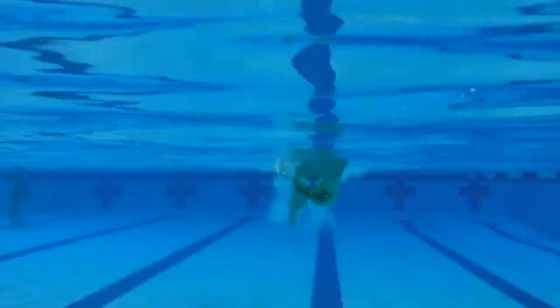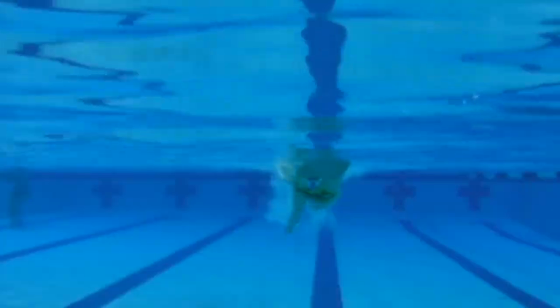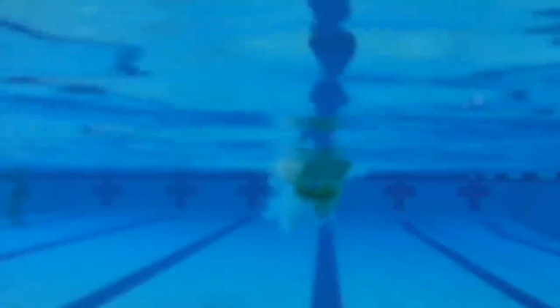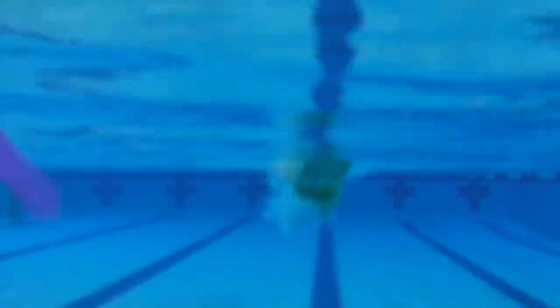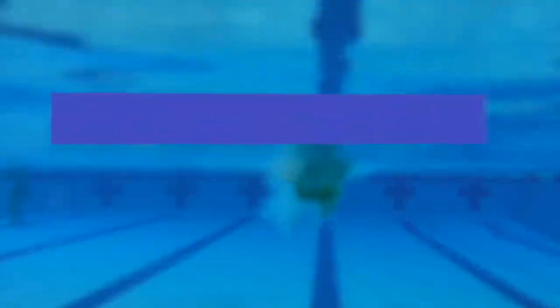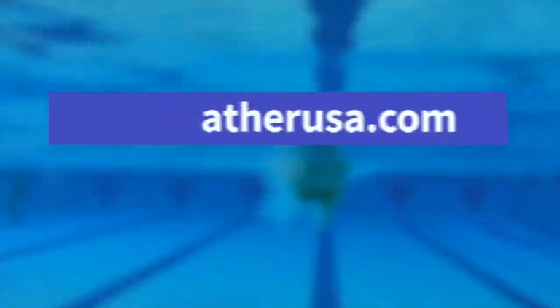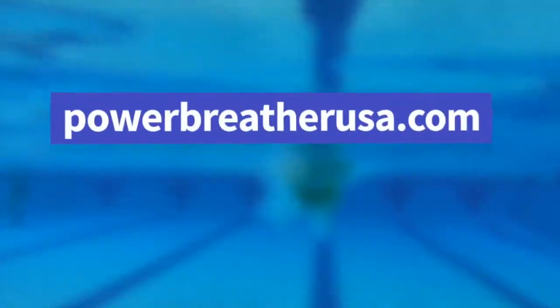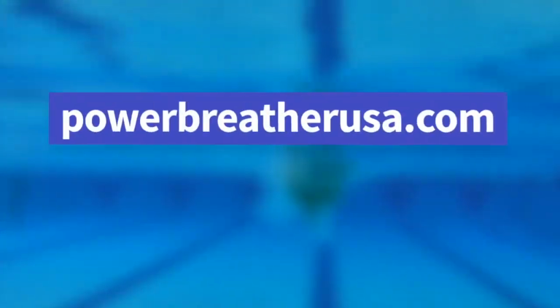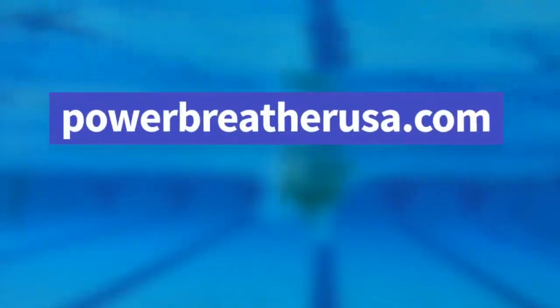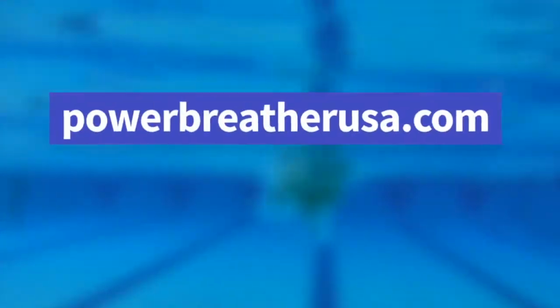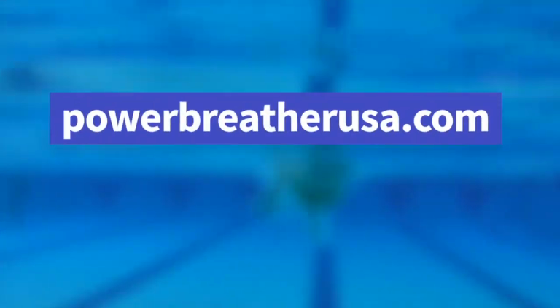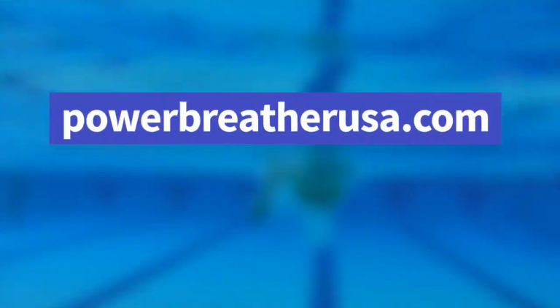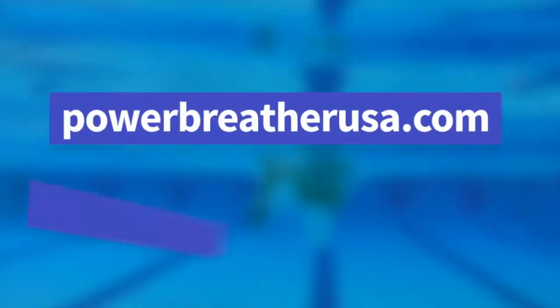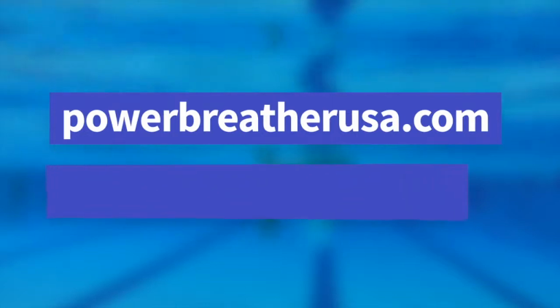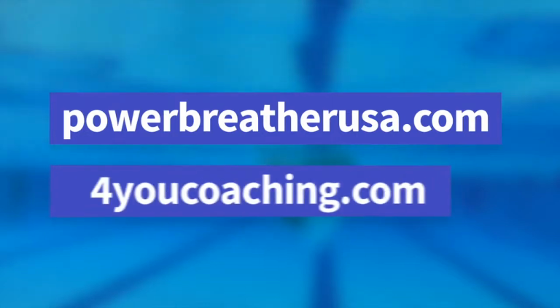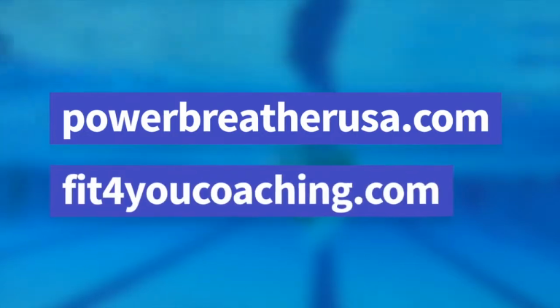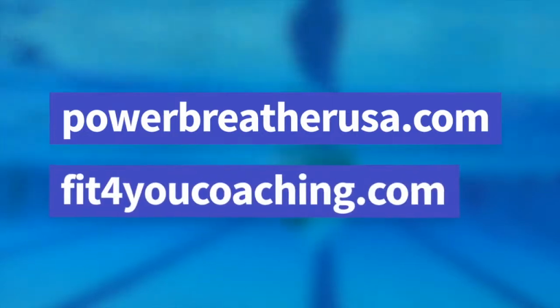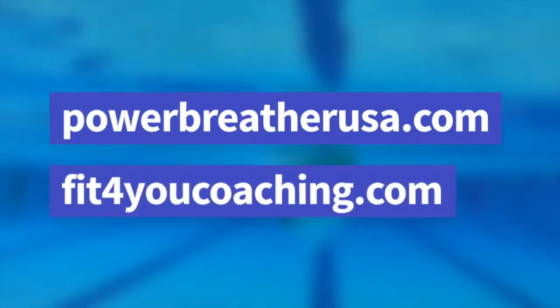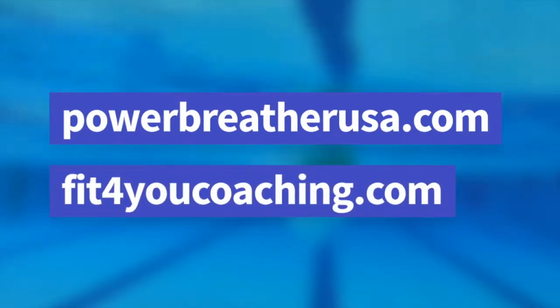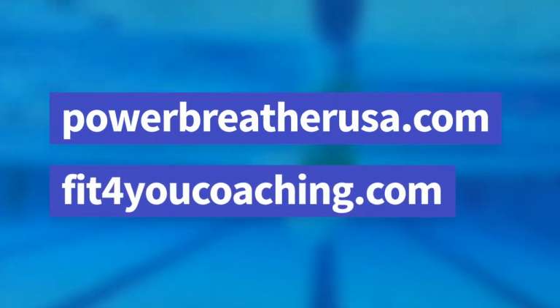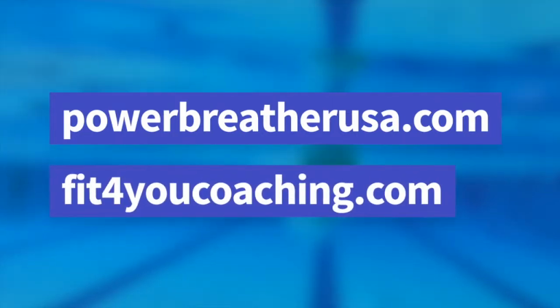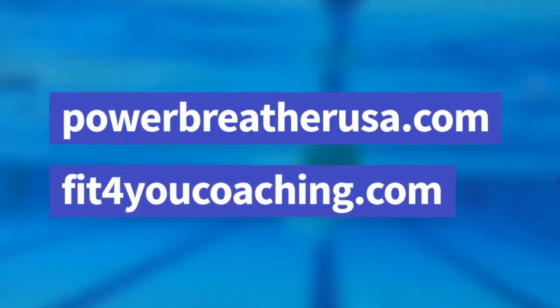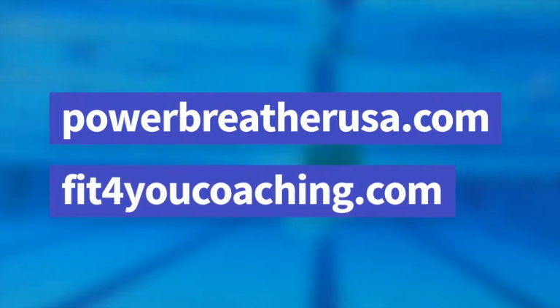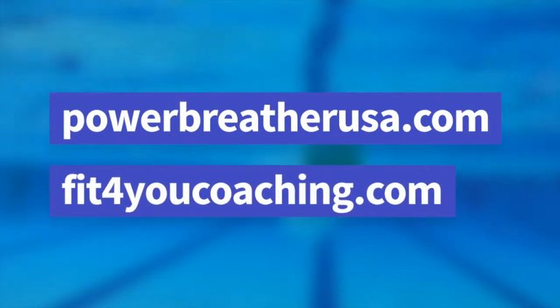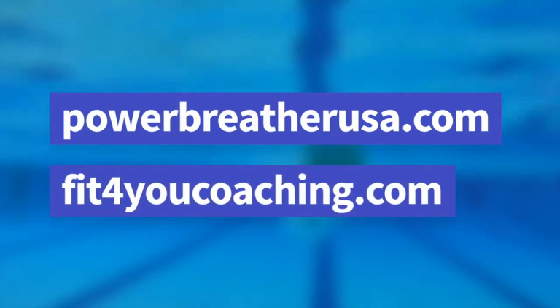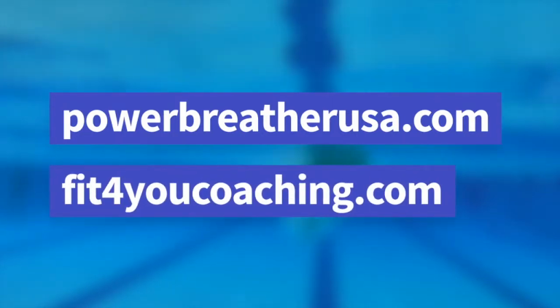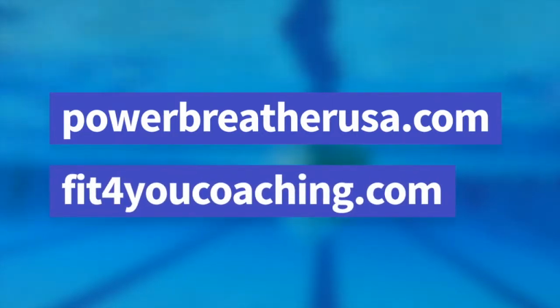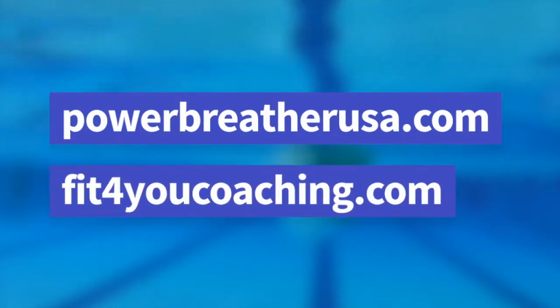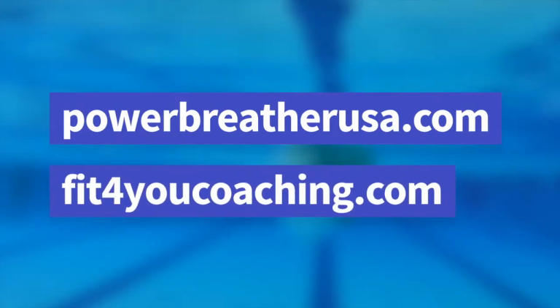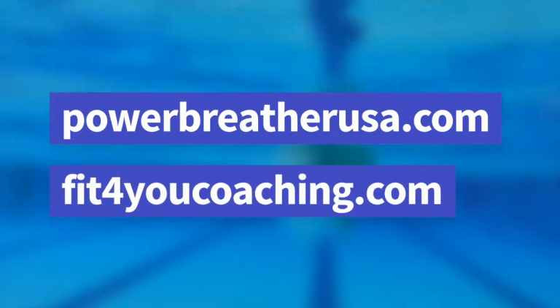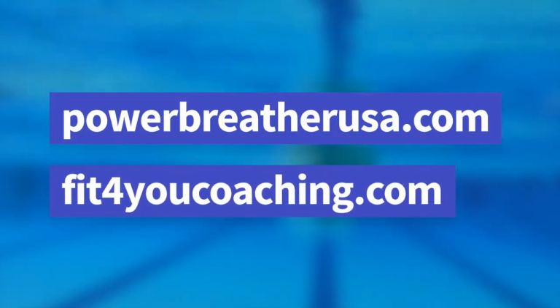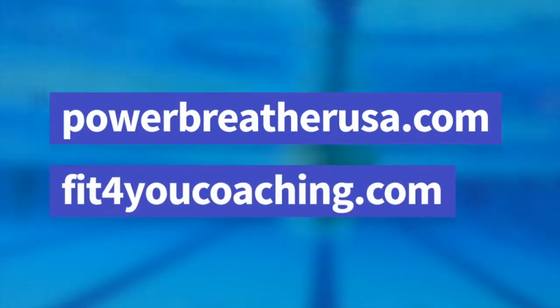This drill is brought to you by Power Breather and FitForYouCoaching.com. Visit both of our websites.